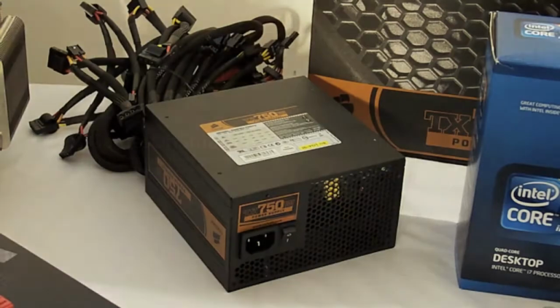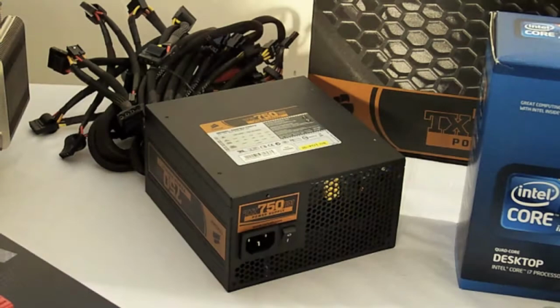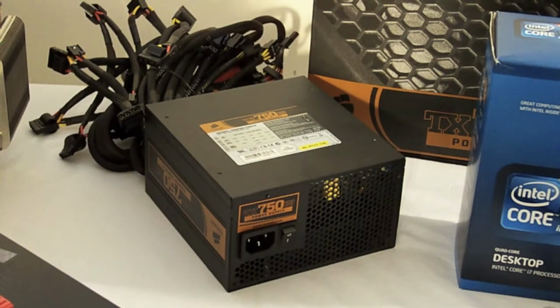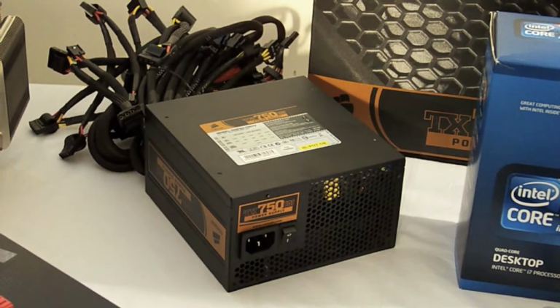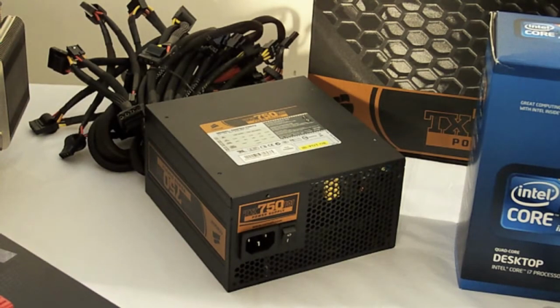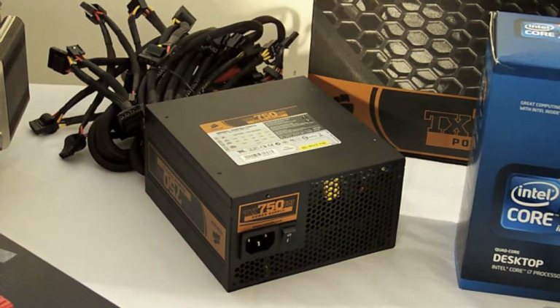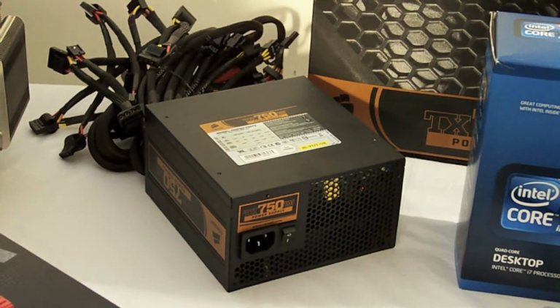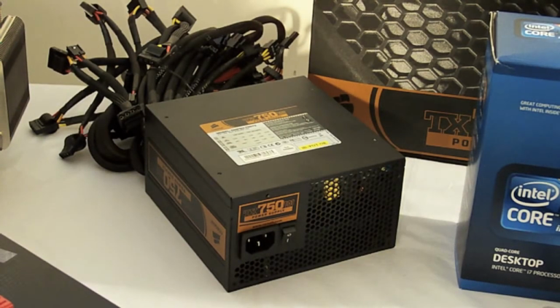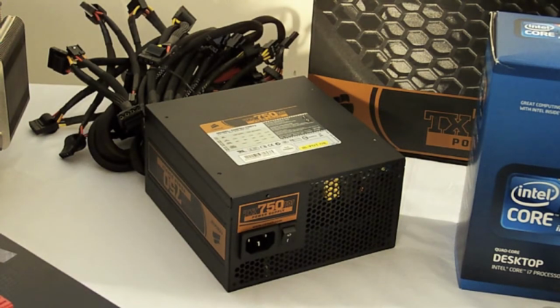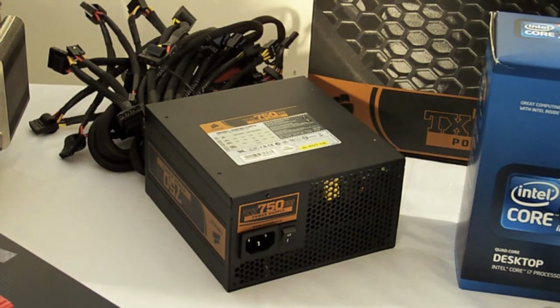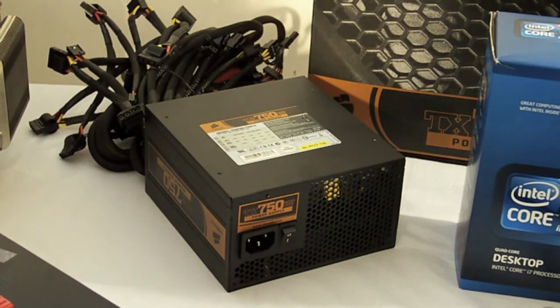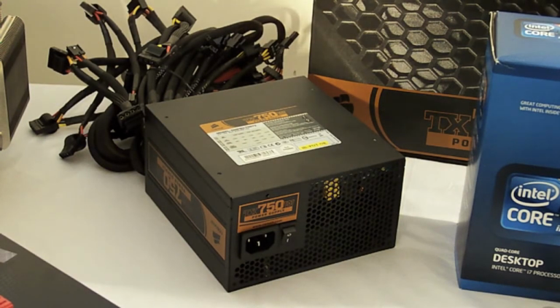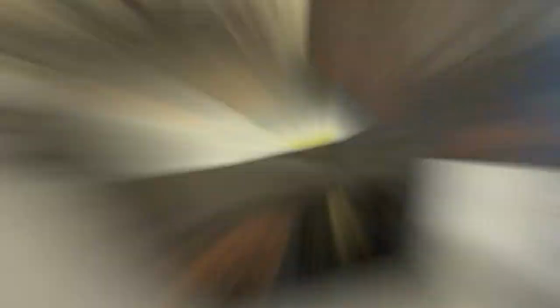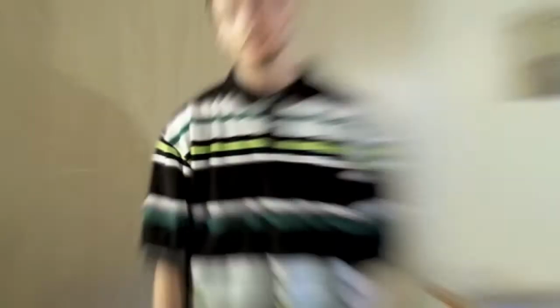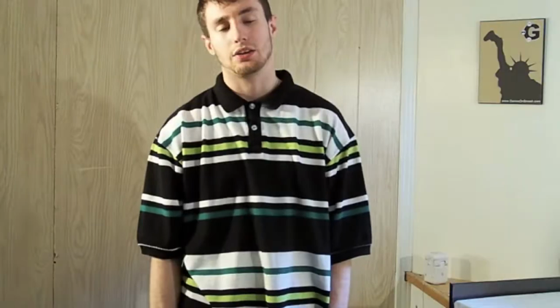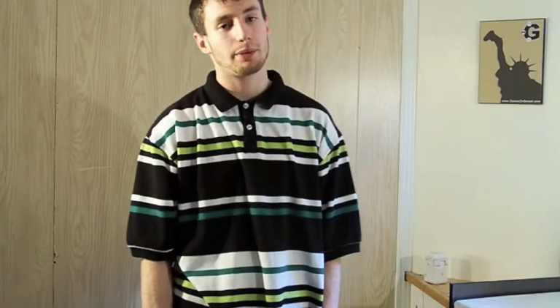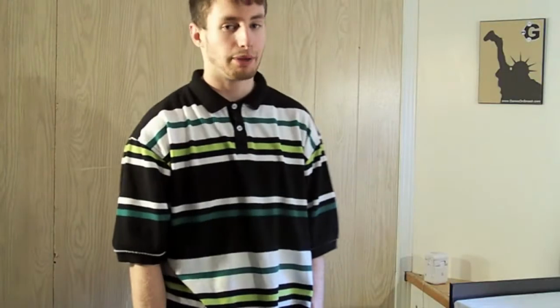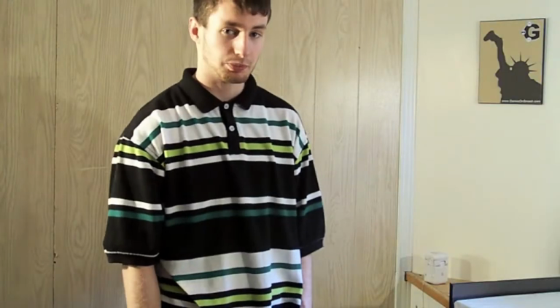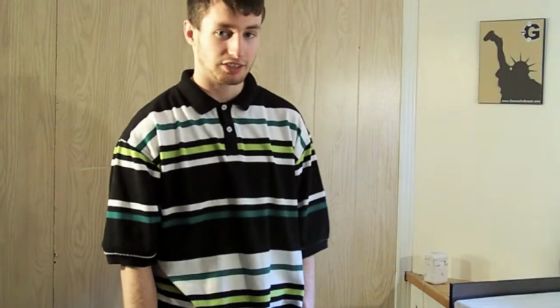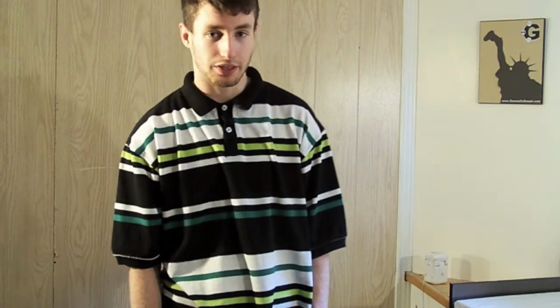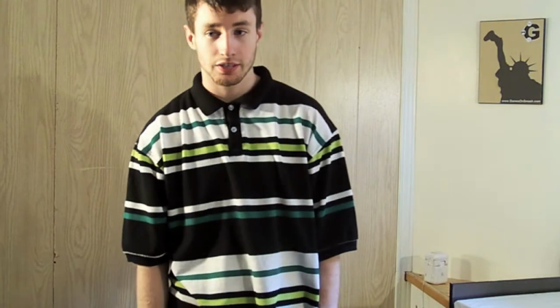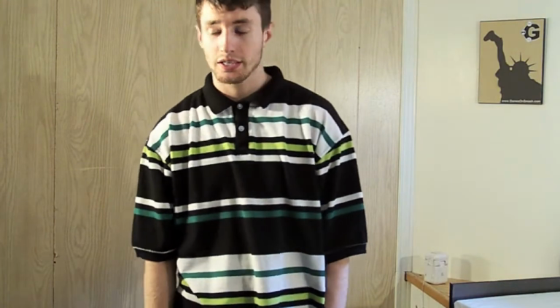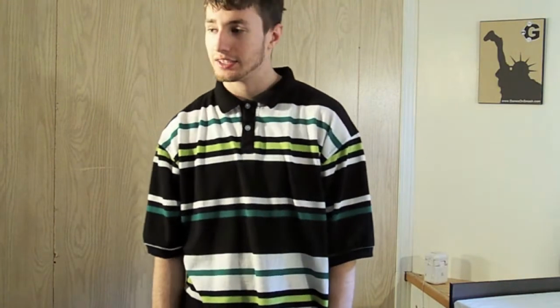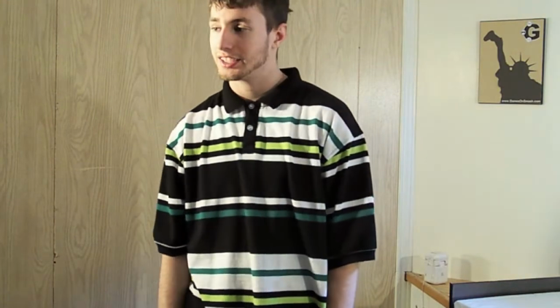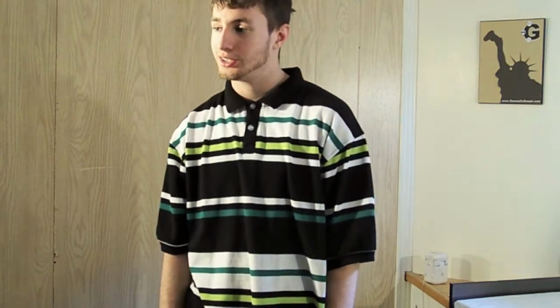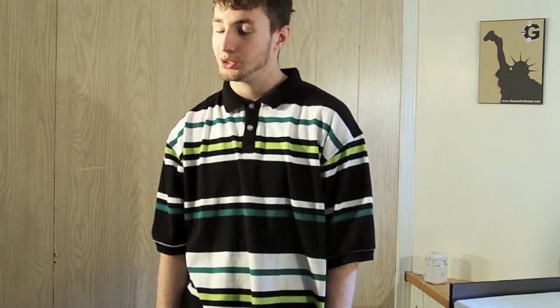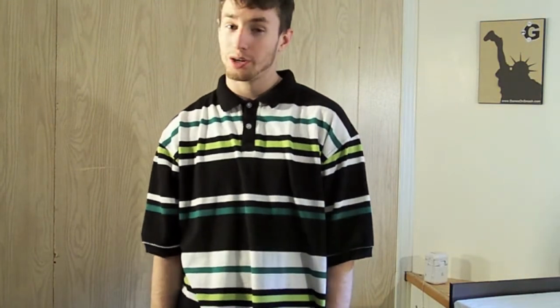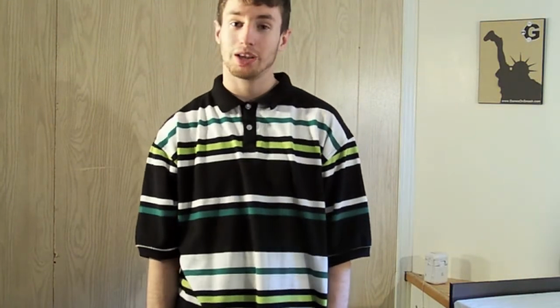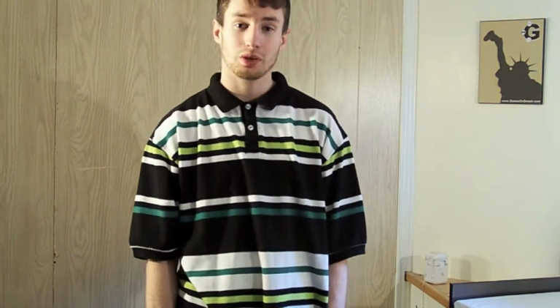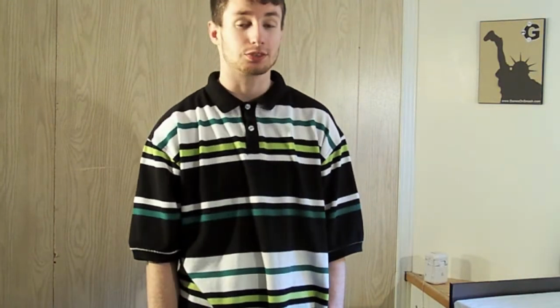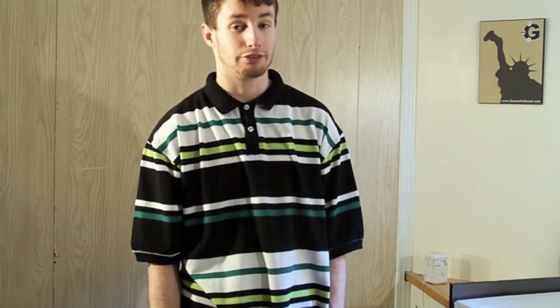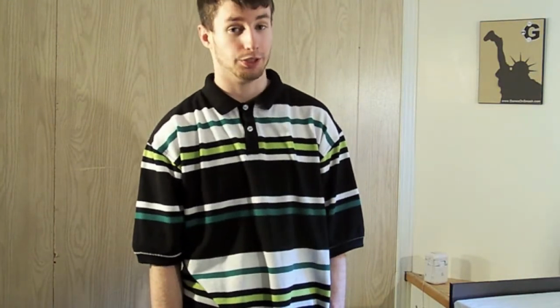Part 6: Choosing your power supply. There are many power supplies out there, and you want to buy the one that's right for you.